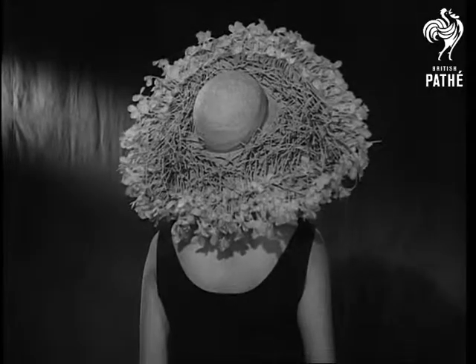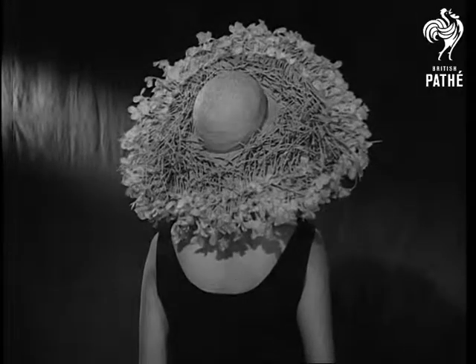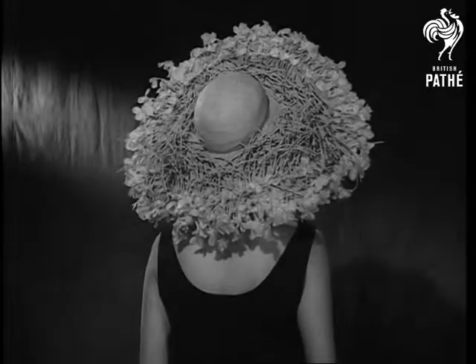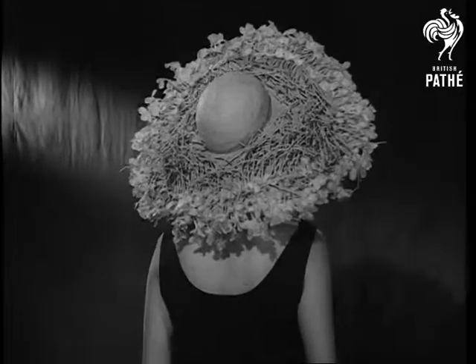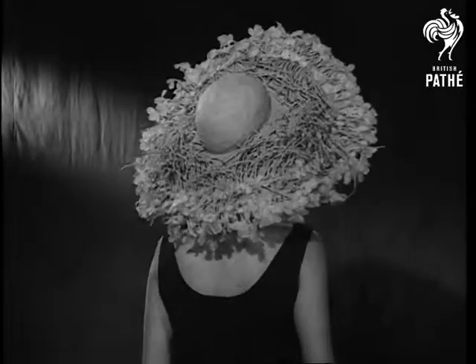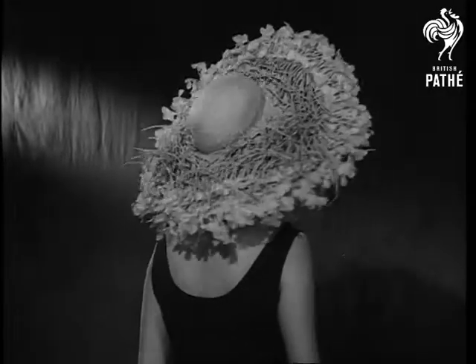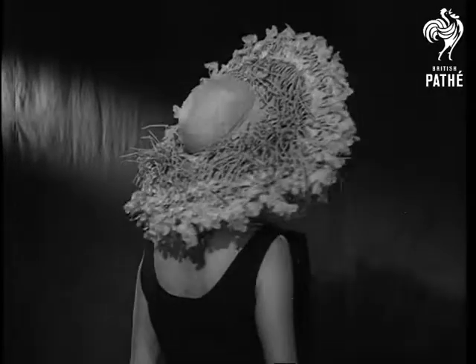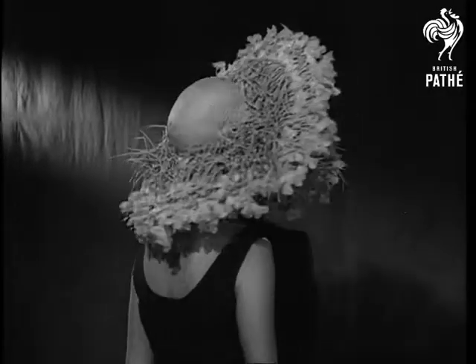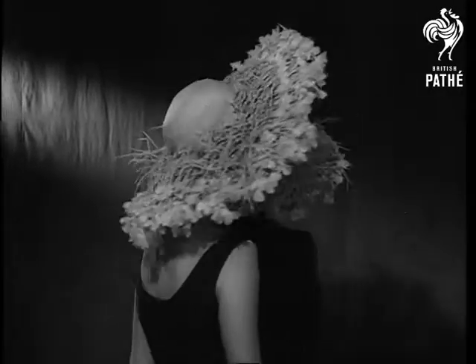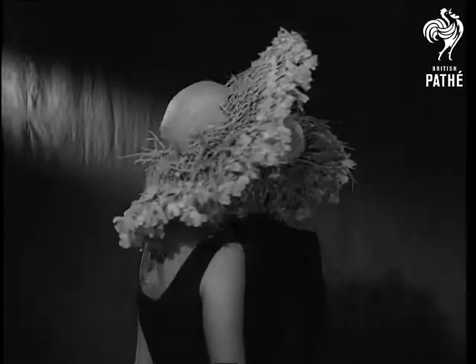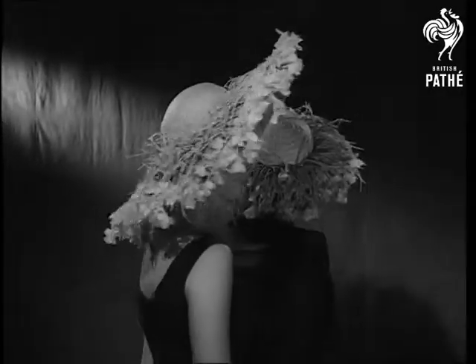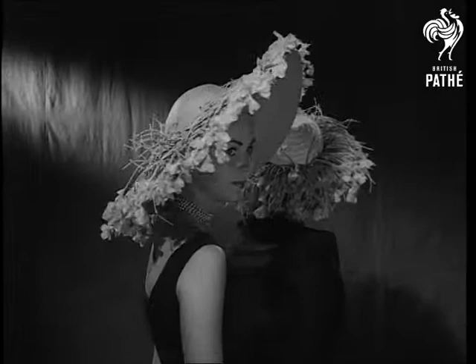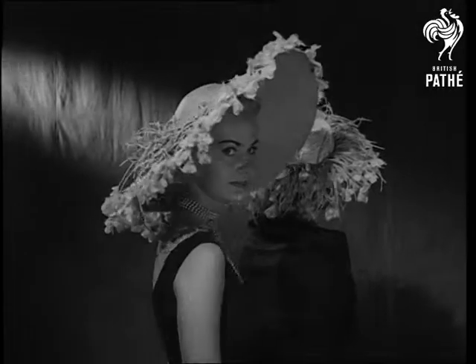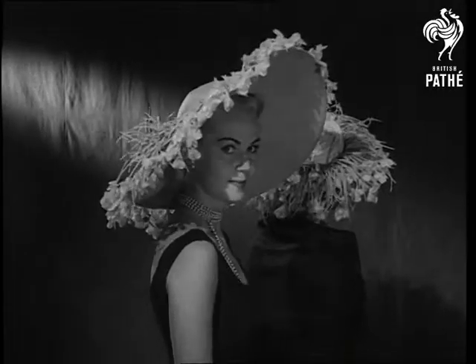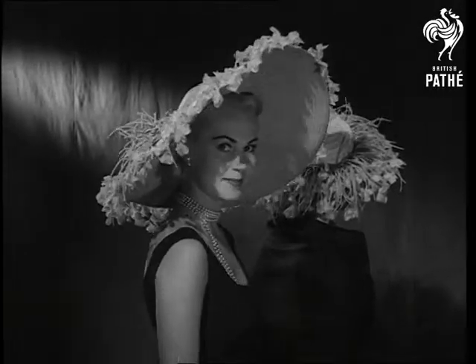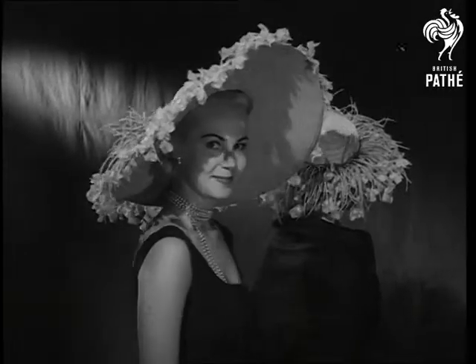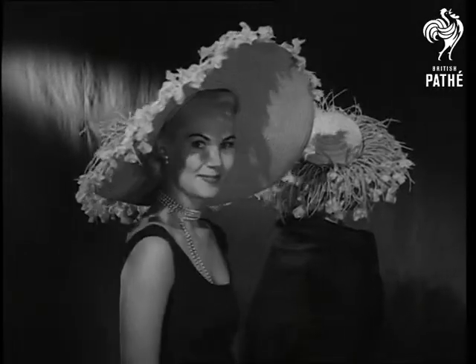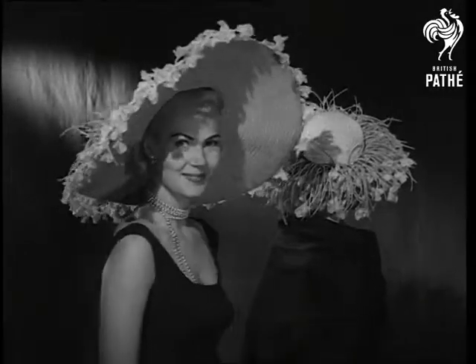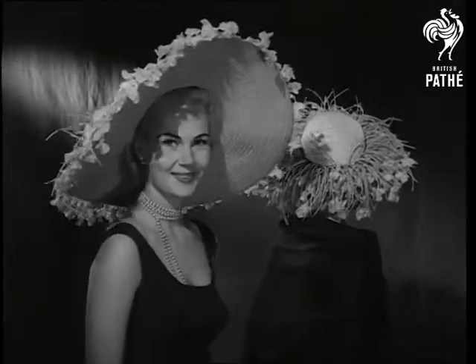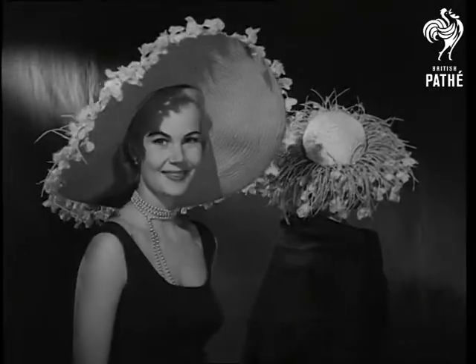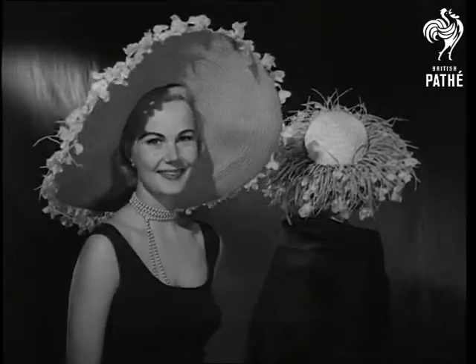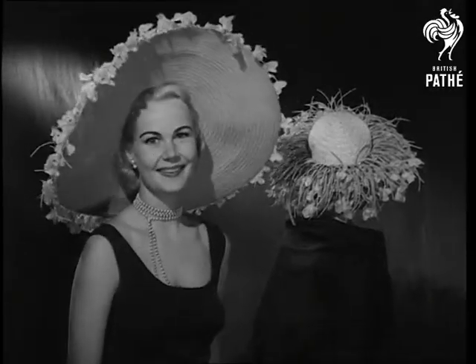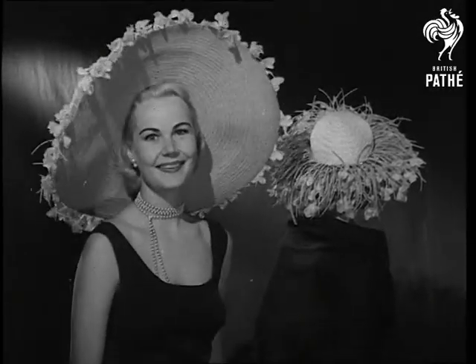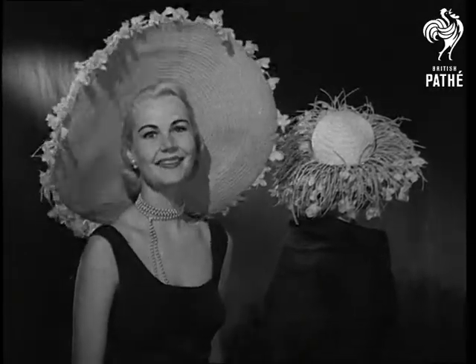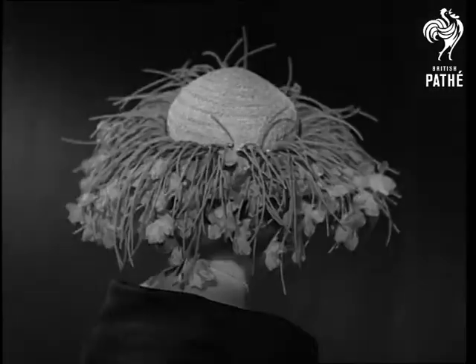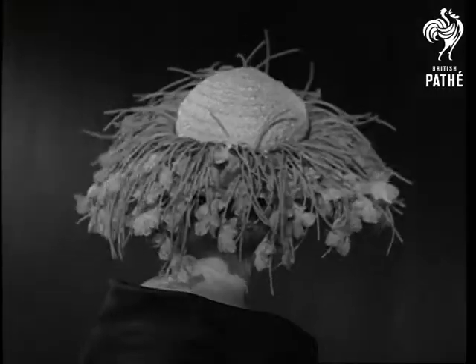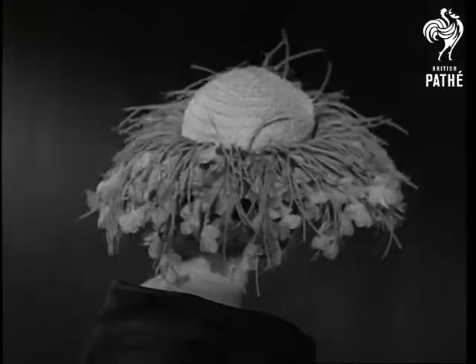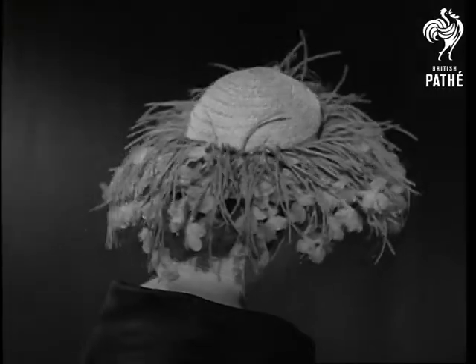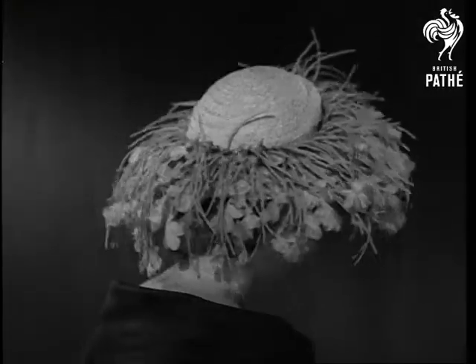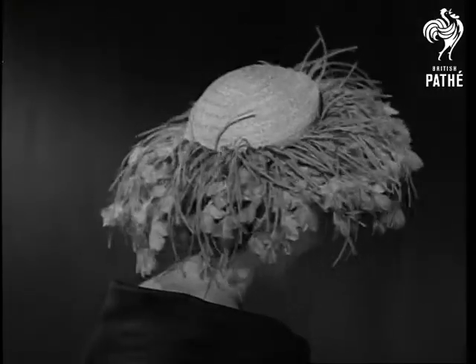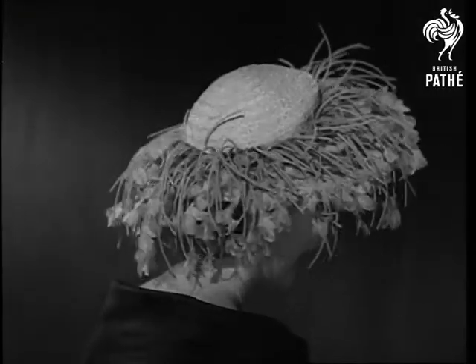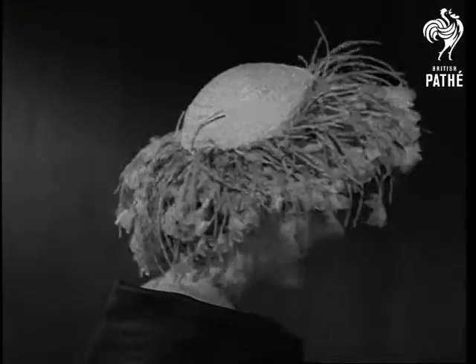Obviously, in this case, the big hat has it all over the small one. Or has it? Both feature flowers blooming on light summer bonnets.